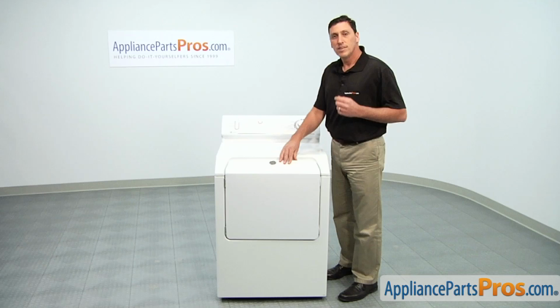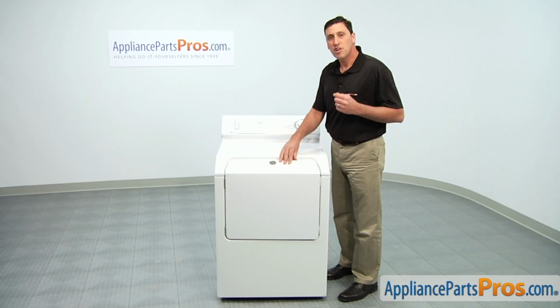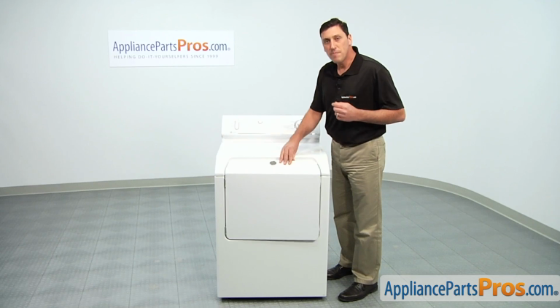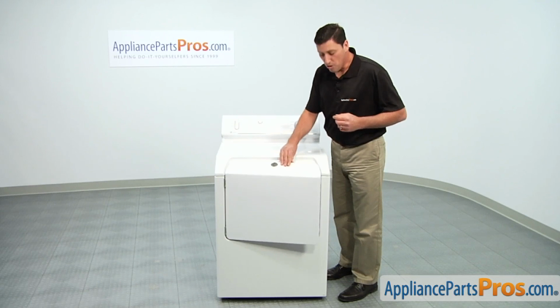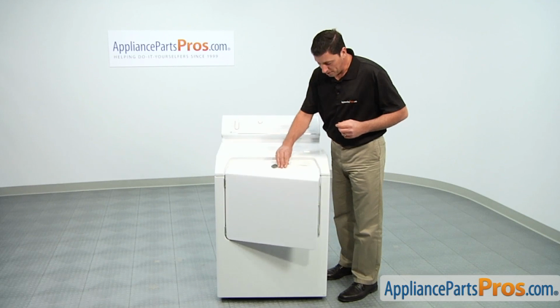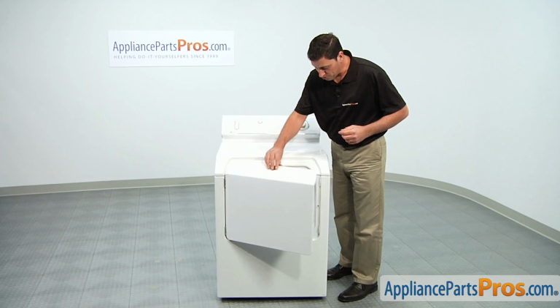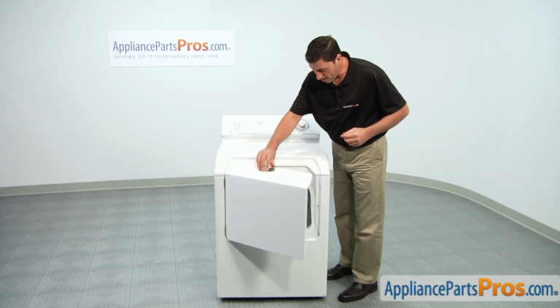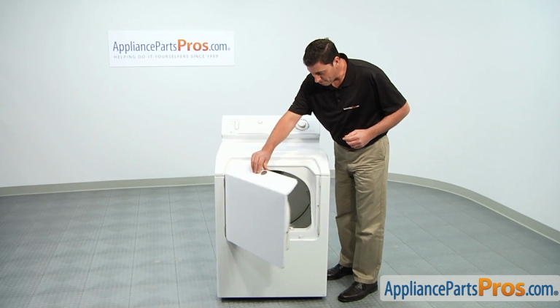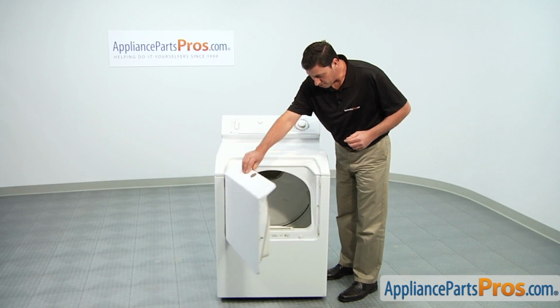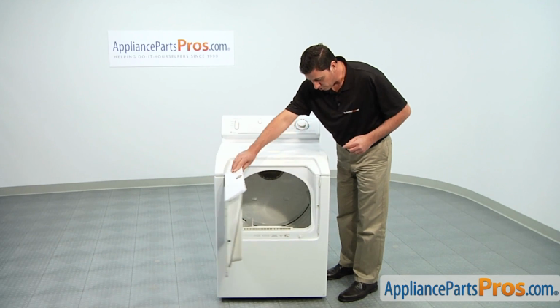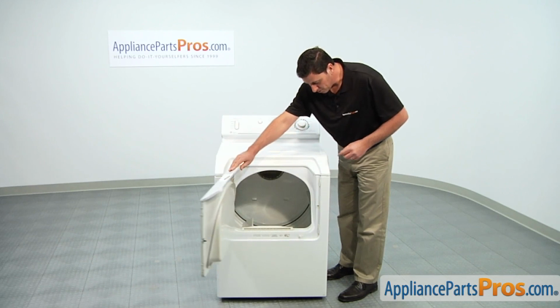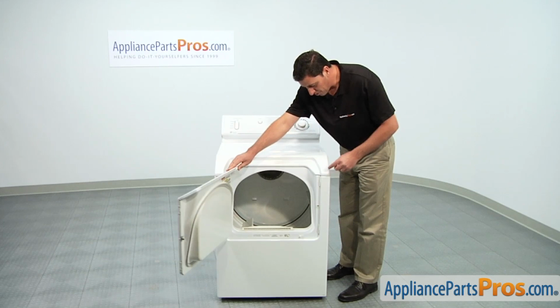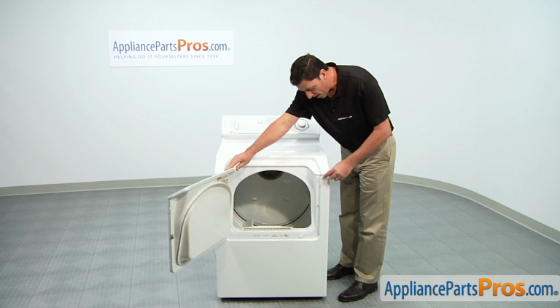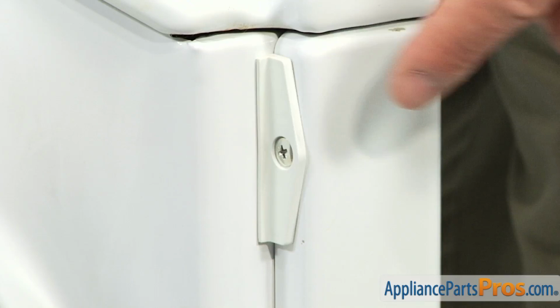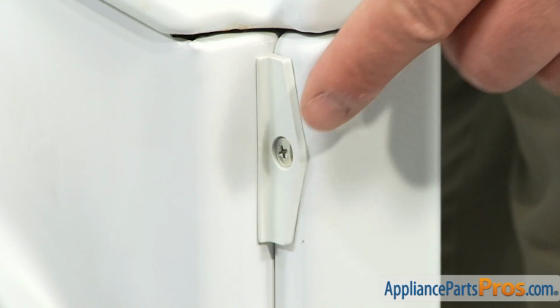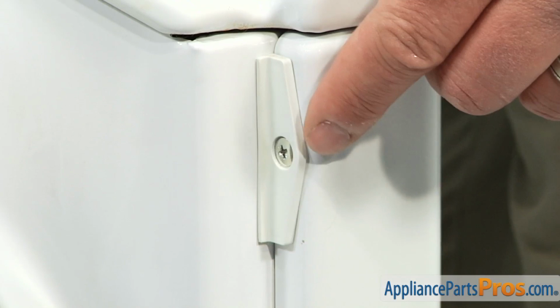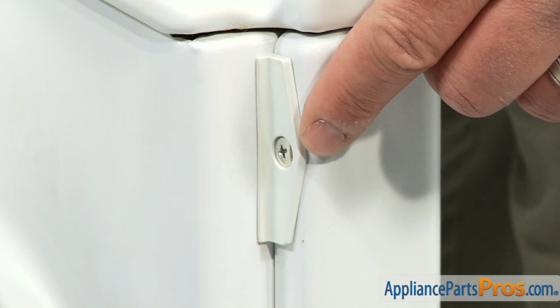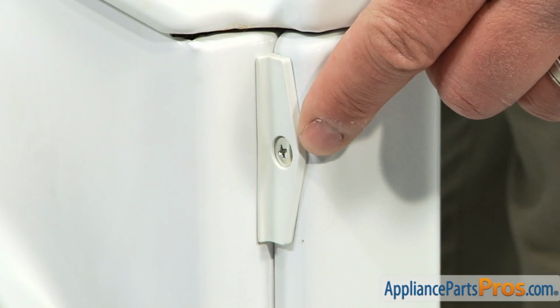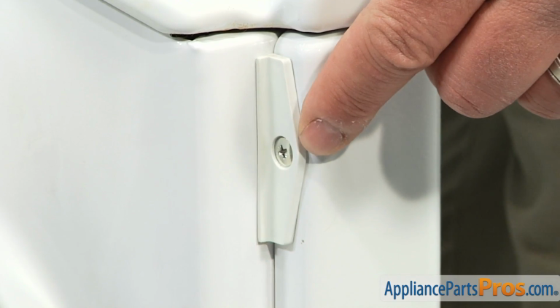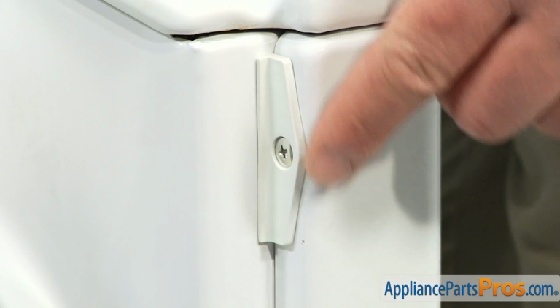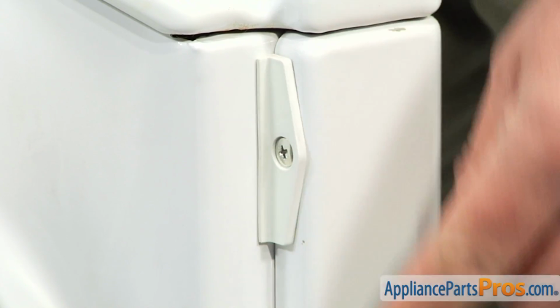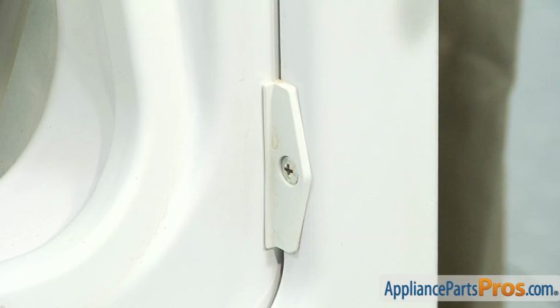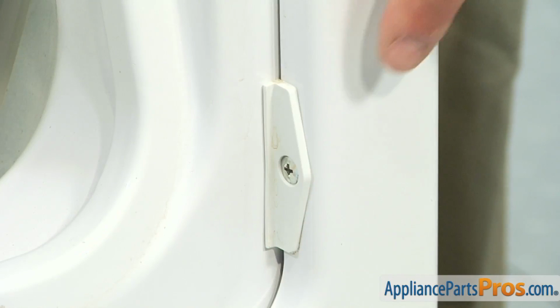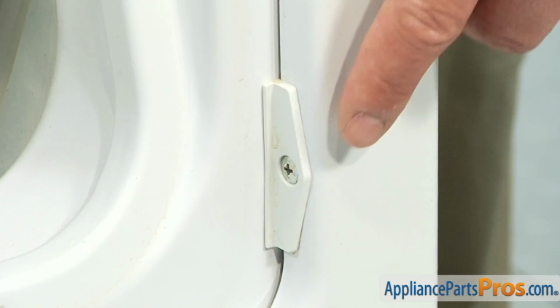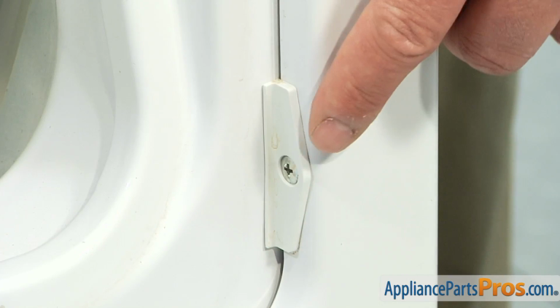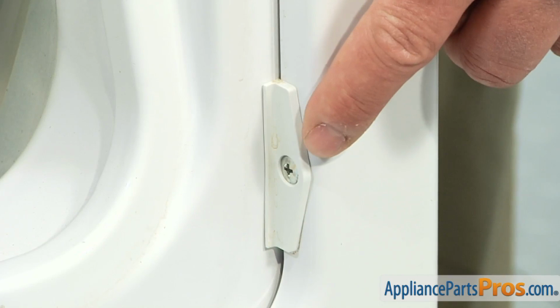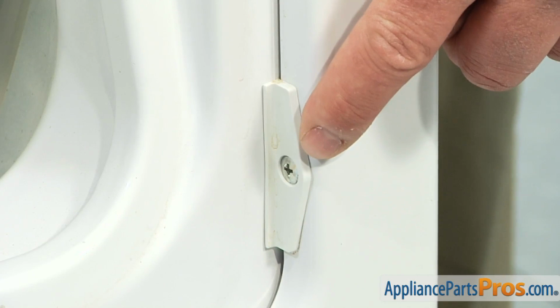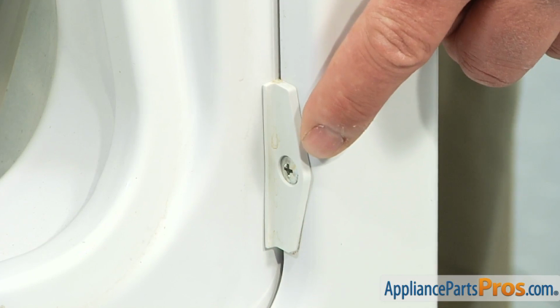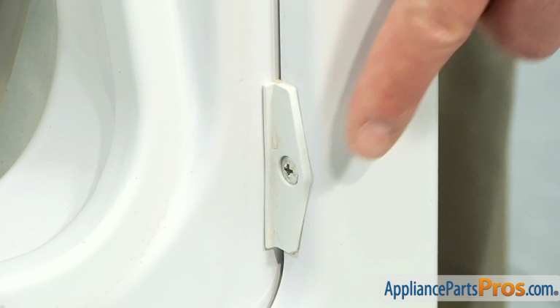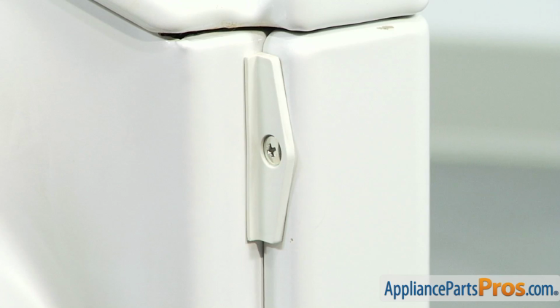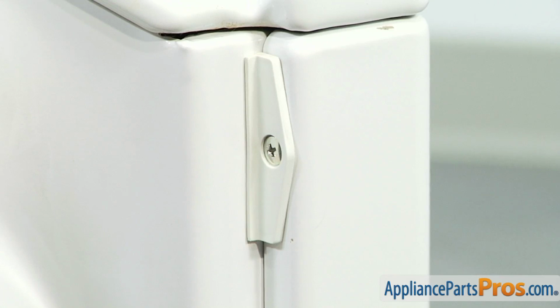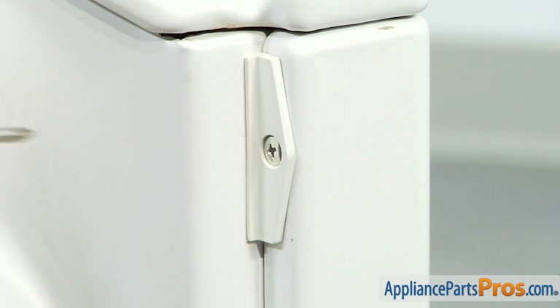Start by opening the dryer front door so you can access the two Phillips head screws that hold on the front panel assembly.